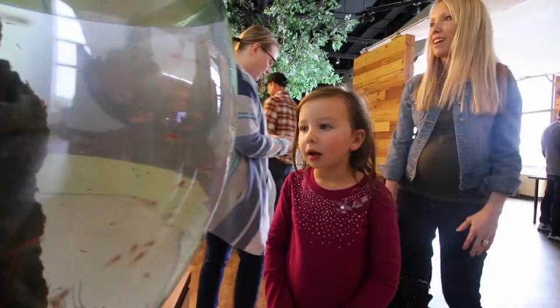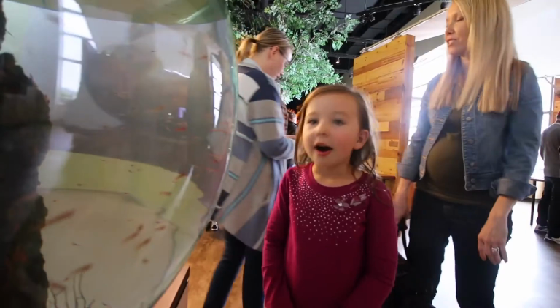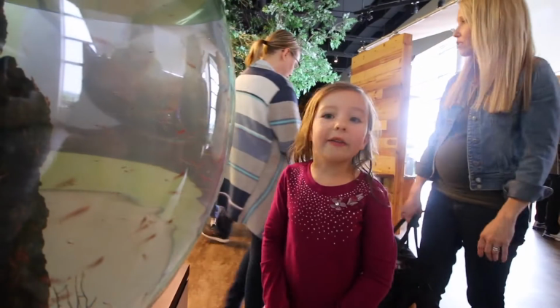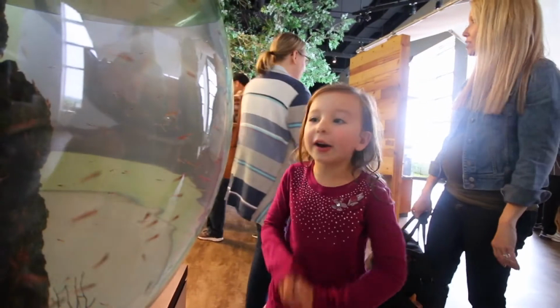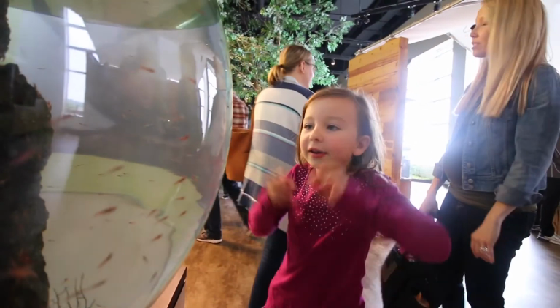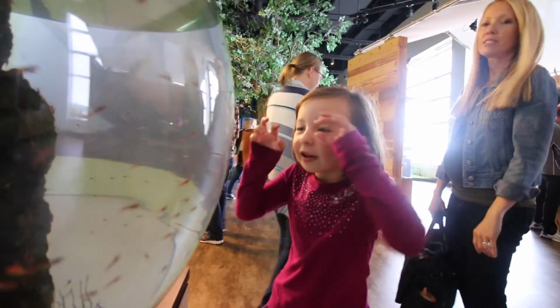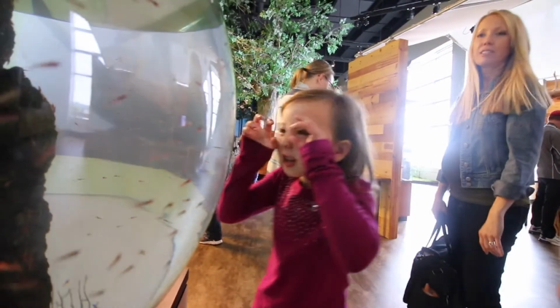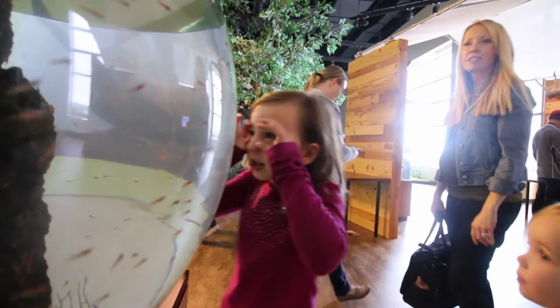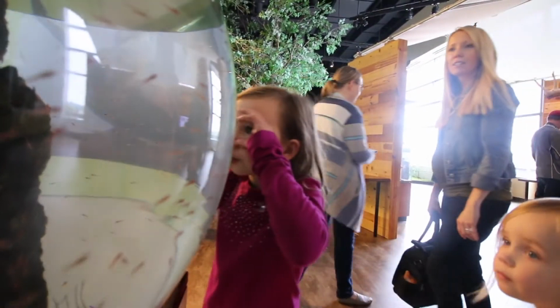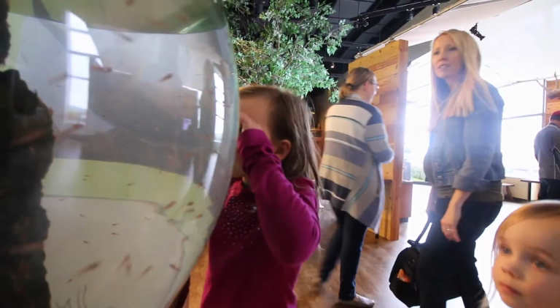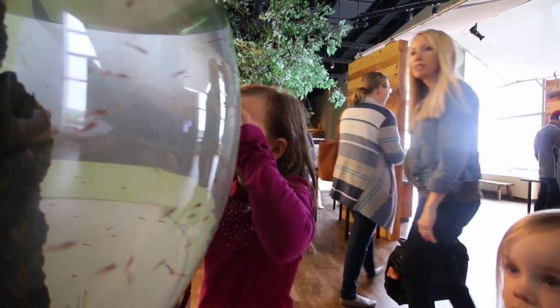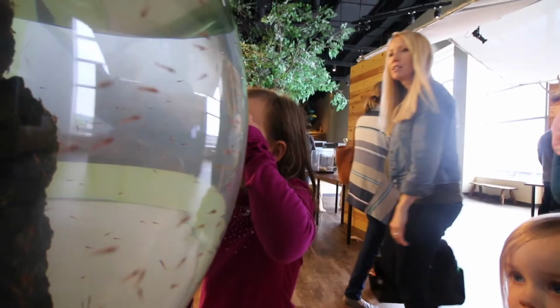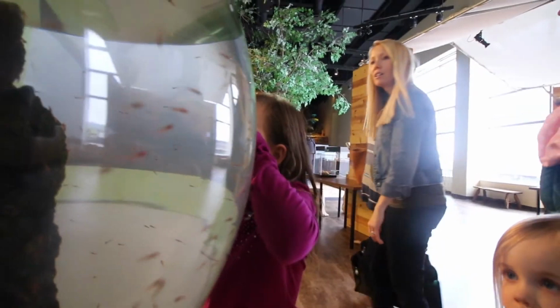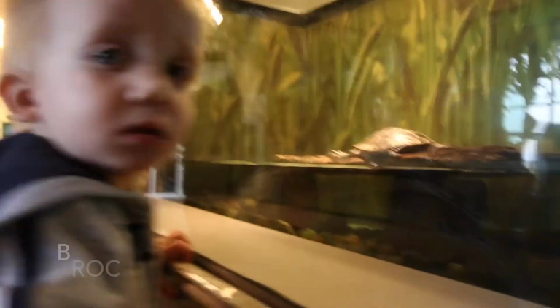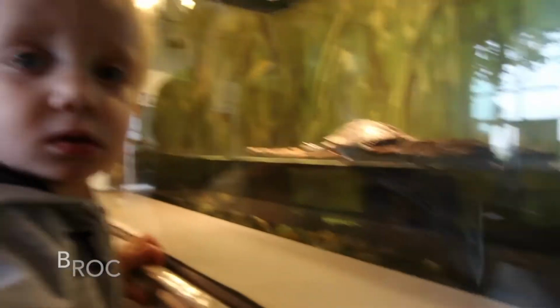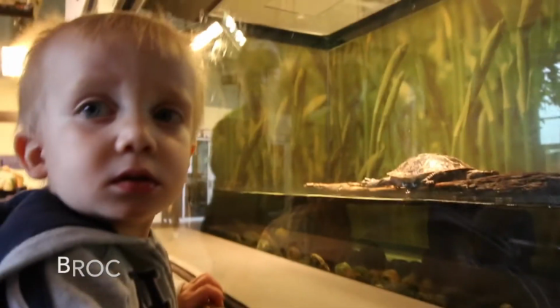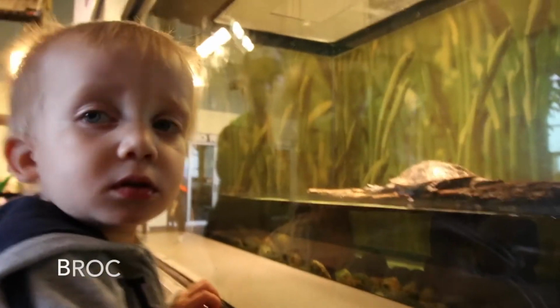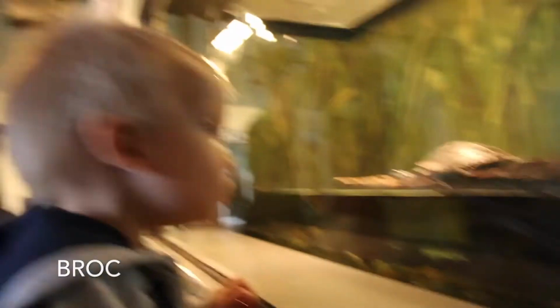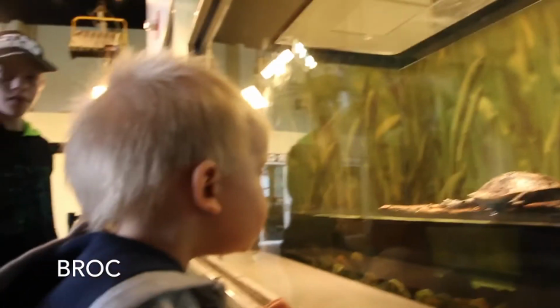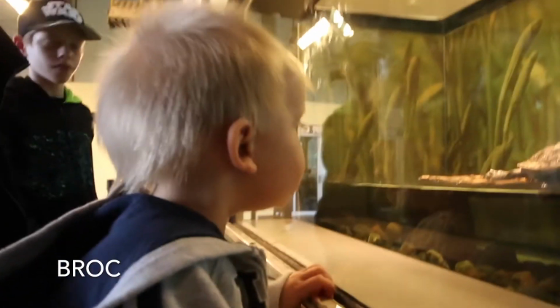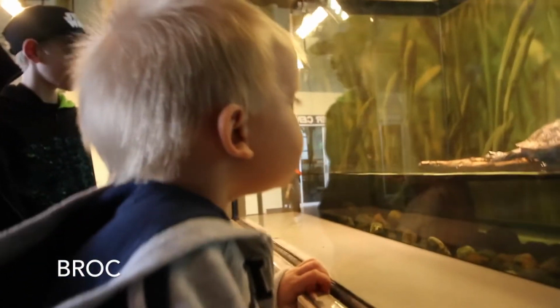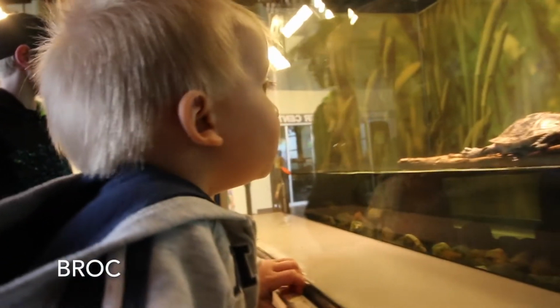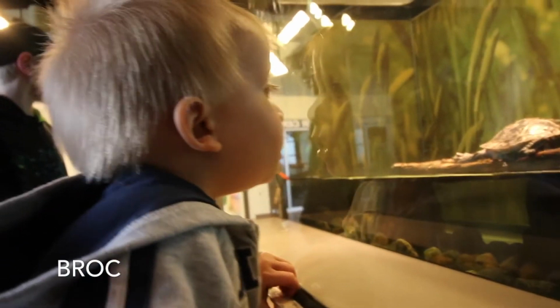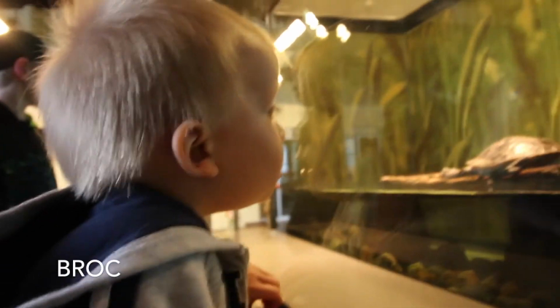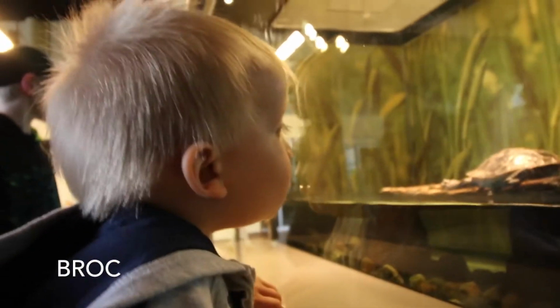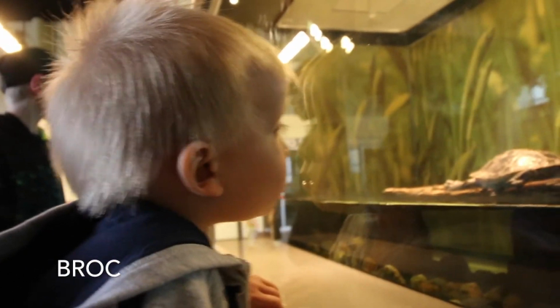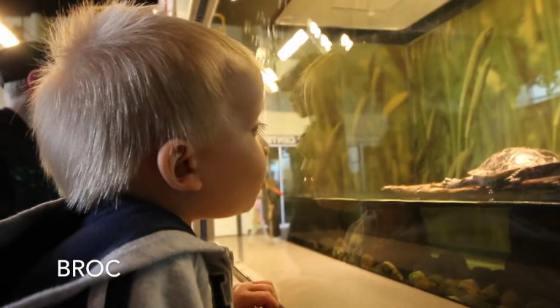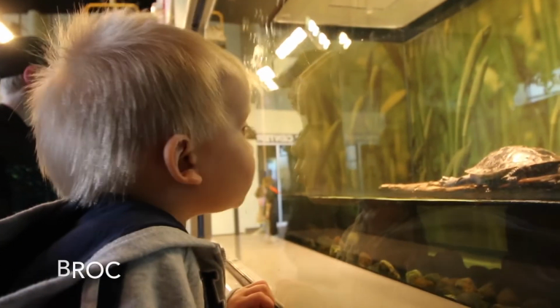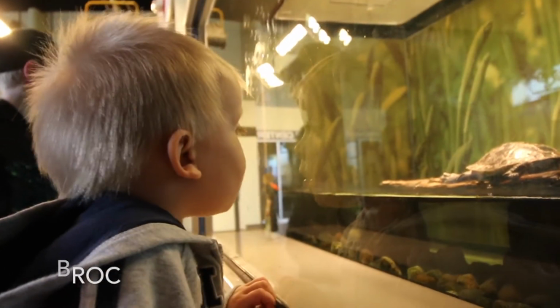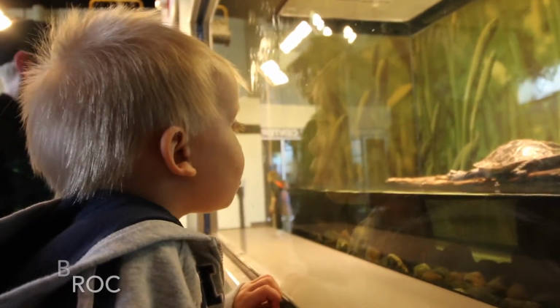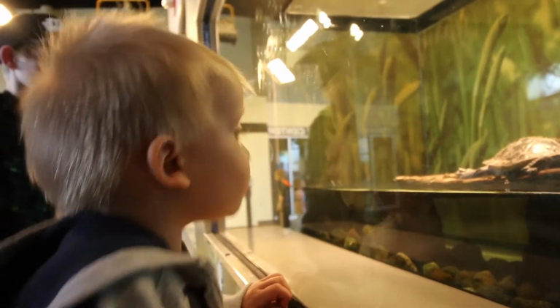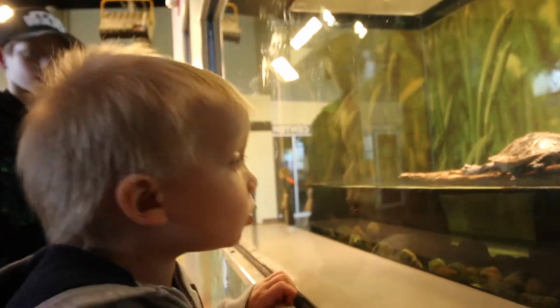I found little tiny shrimp. What do you see in there? Turtle! Turtle!